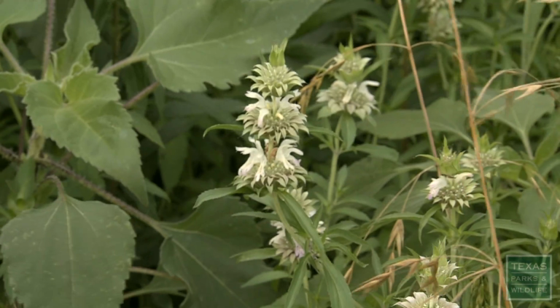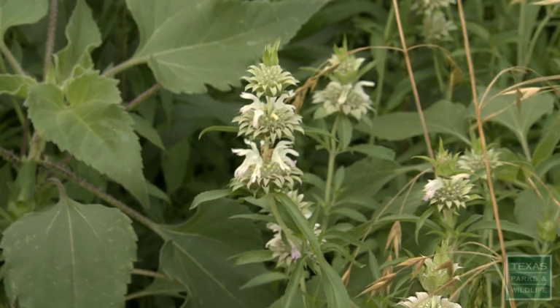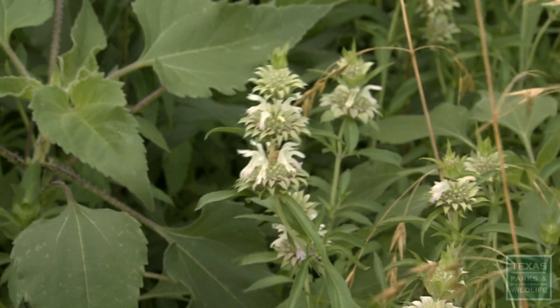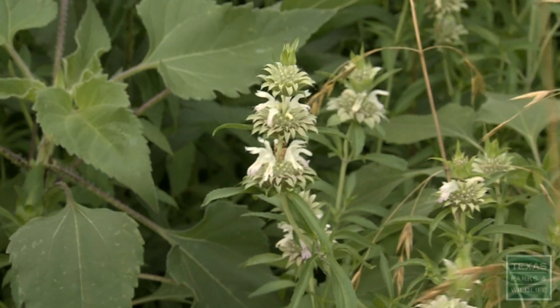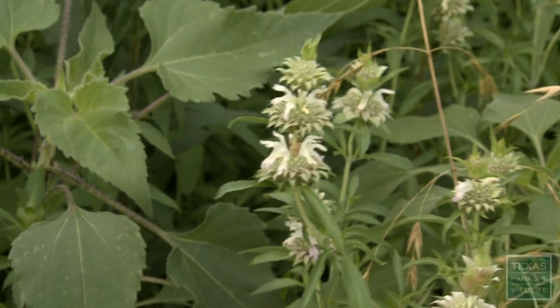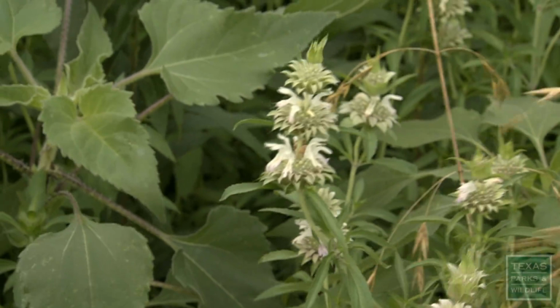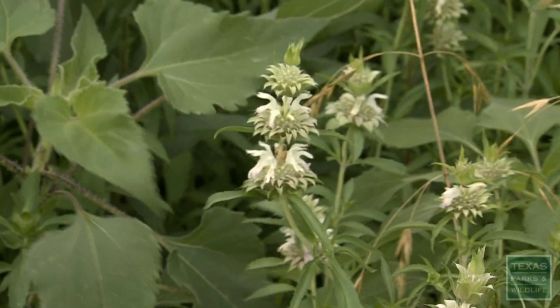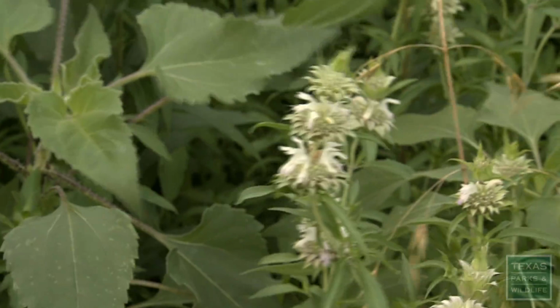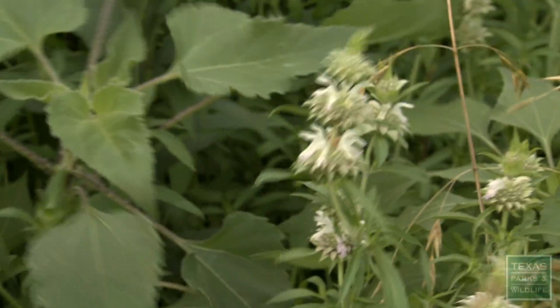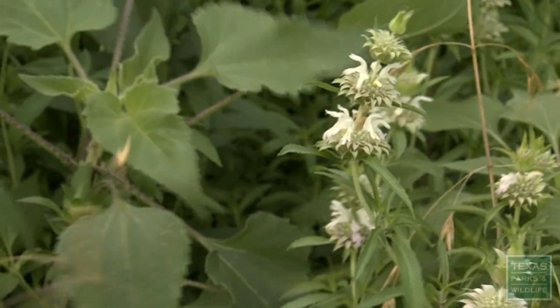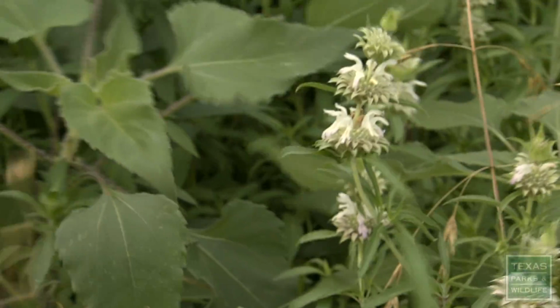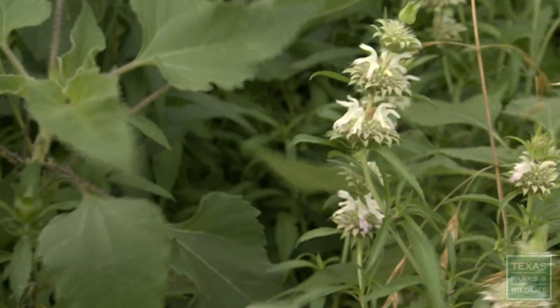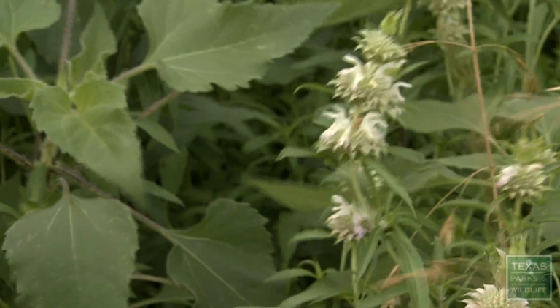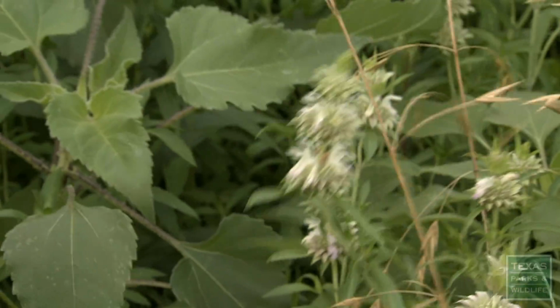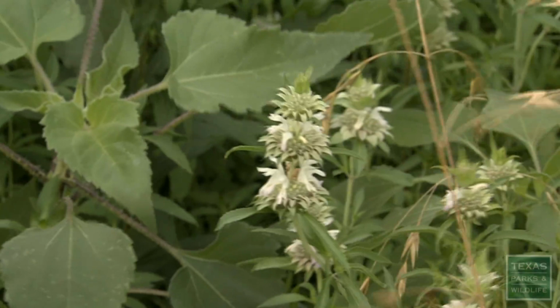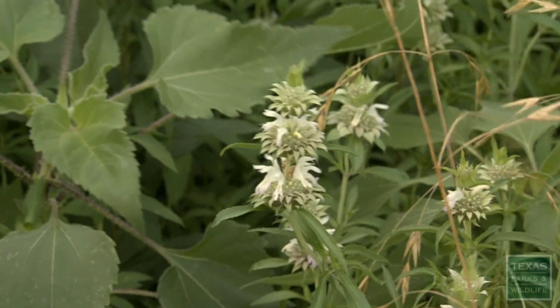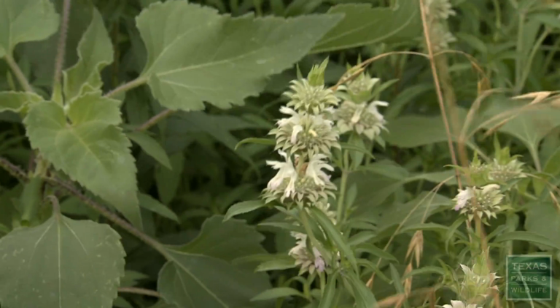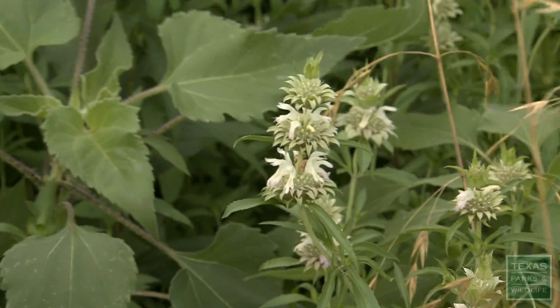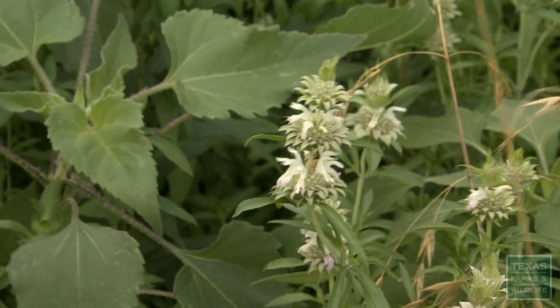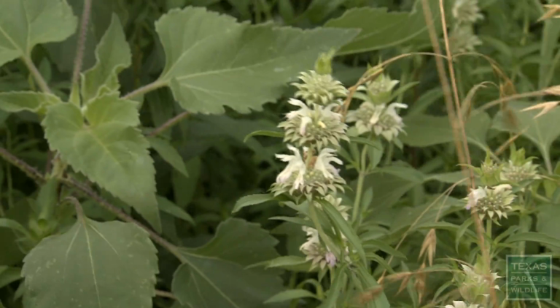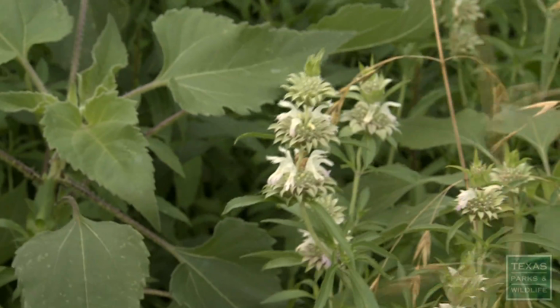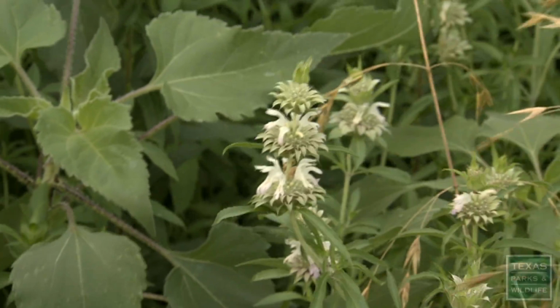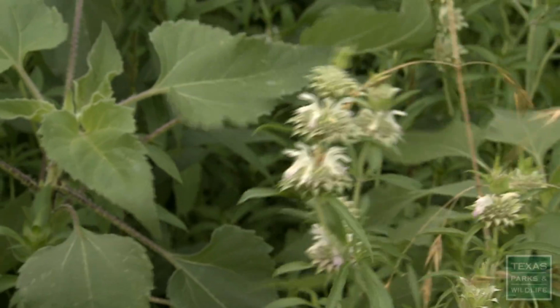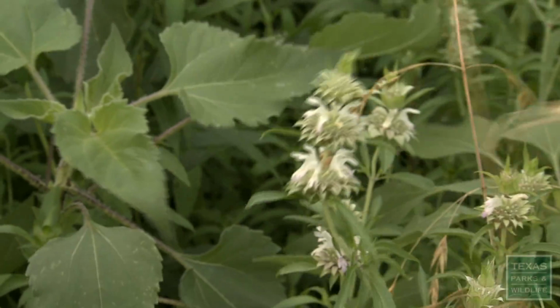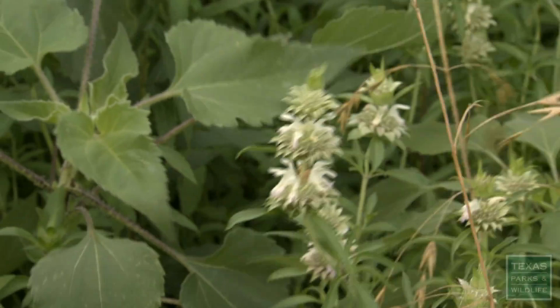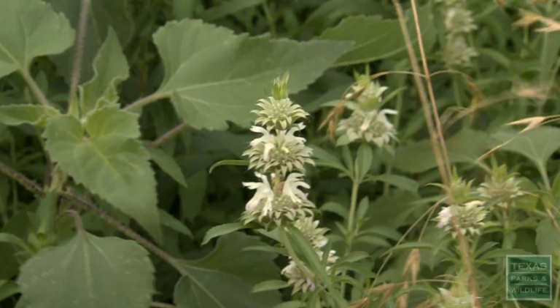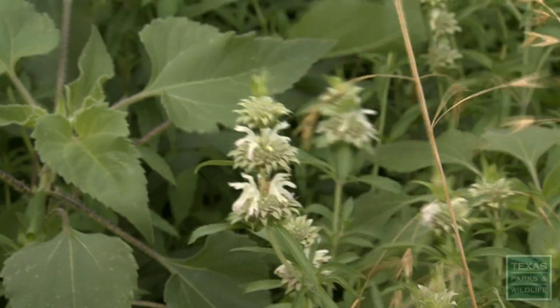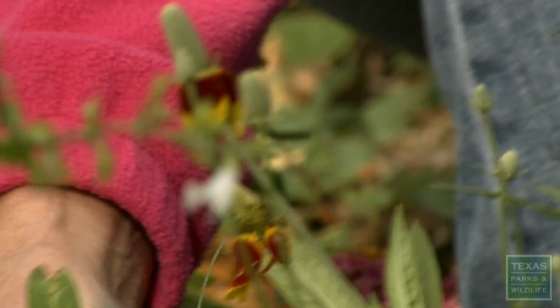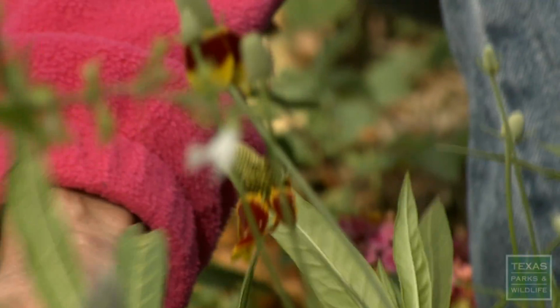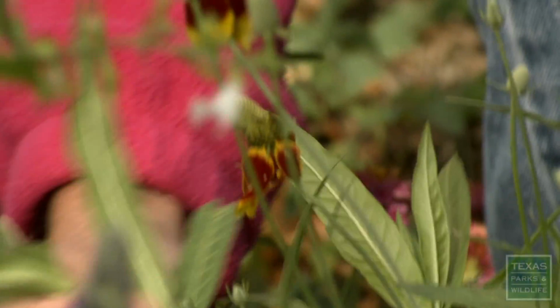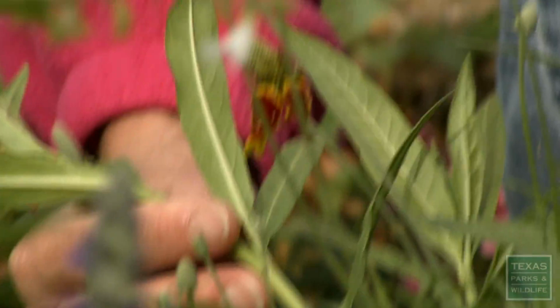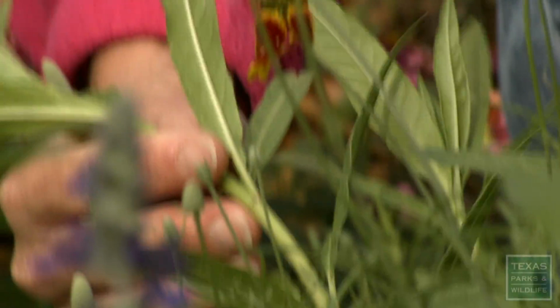Horse mint. Do the horses eat it? Not to my knowledge. I'm going to get a close-up of it.